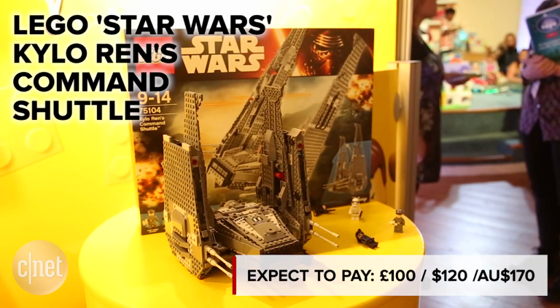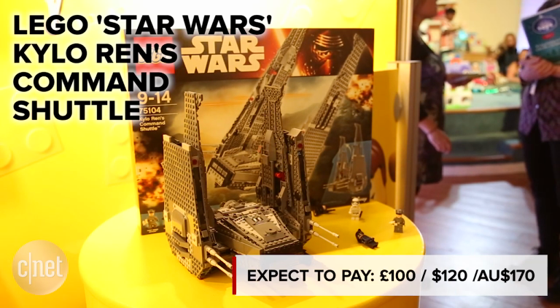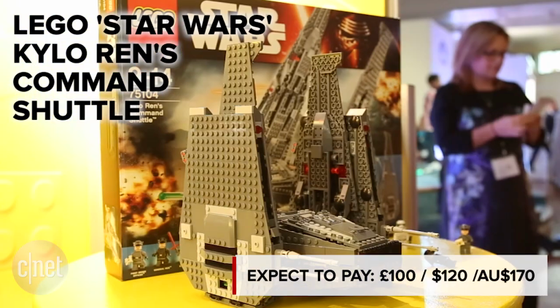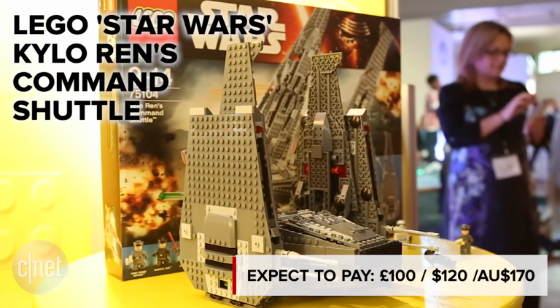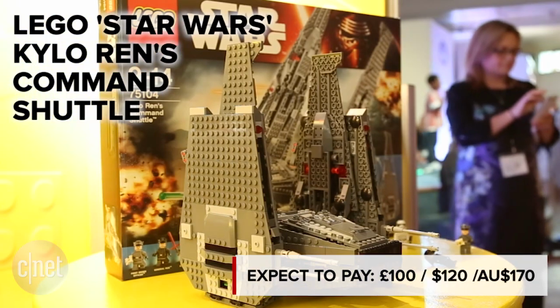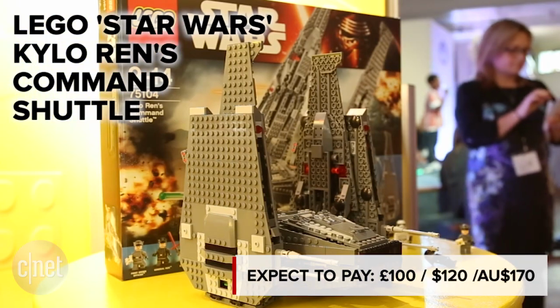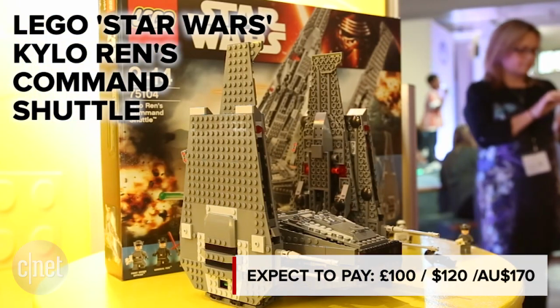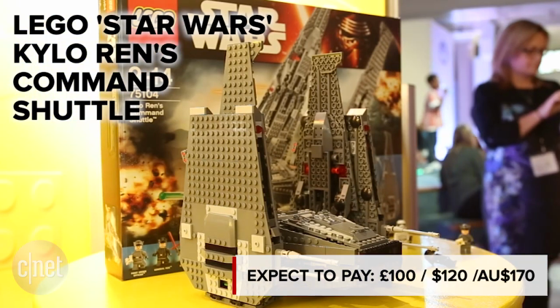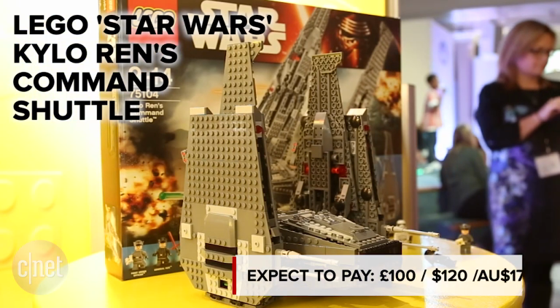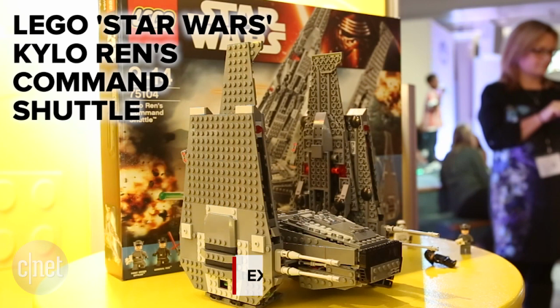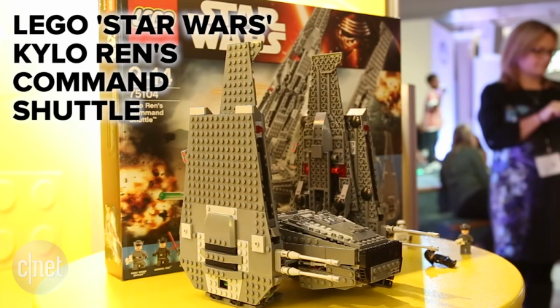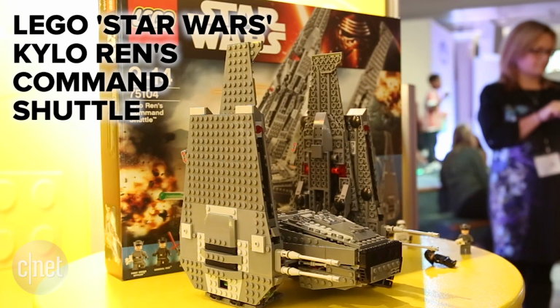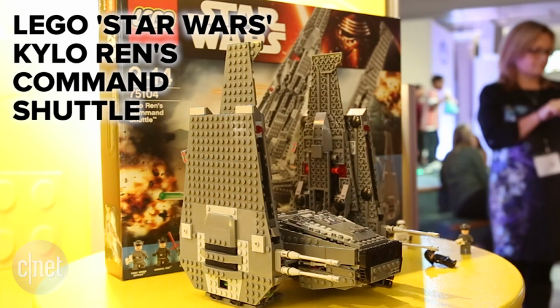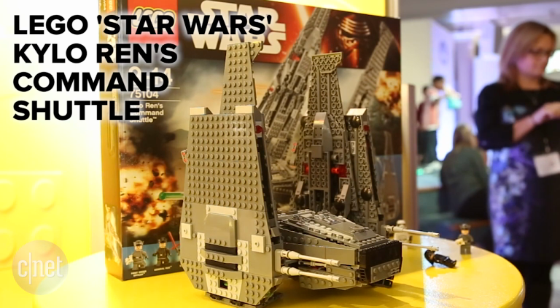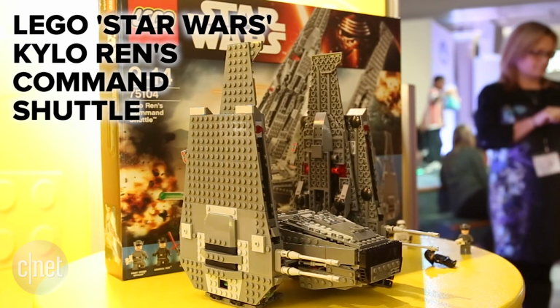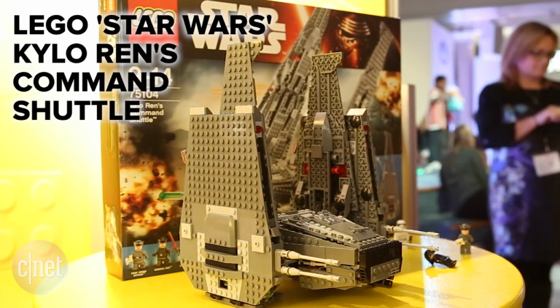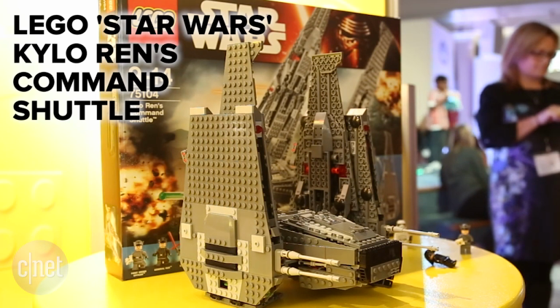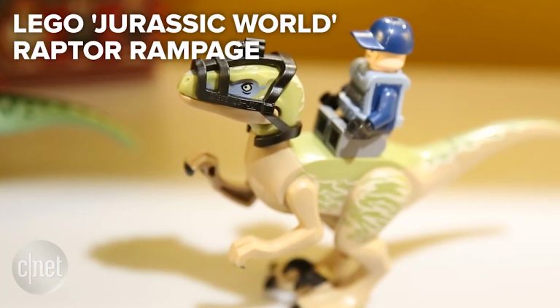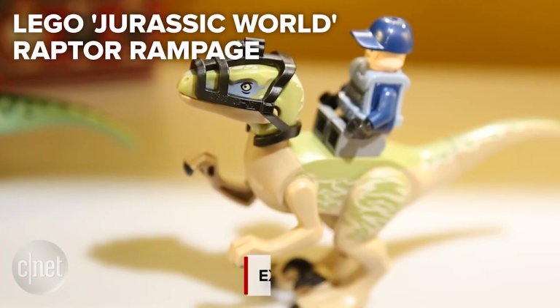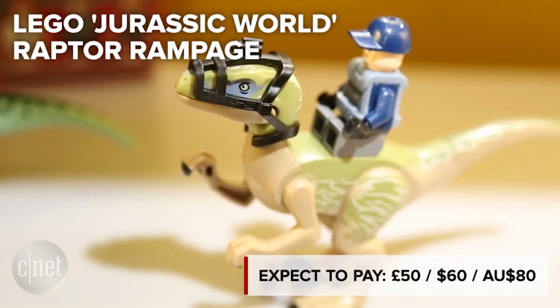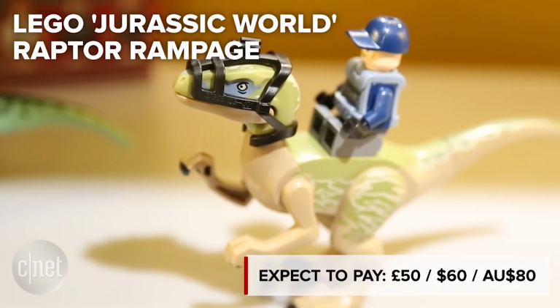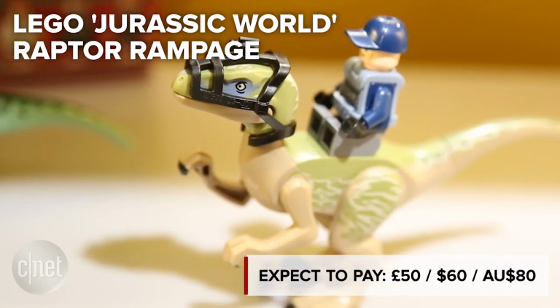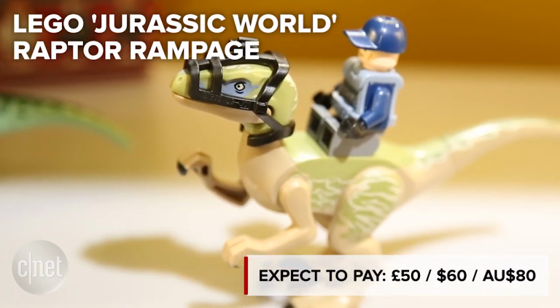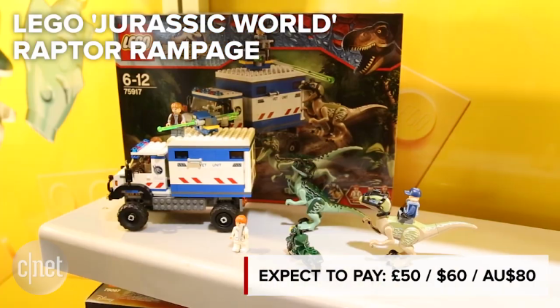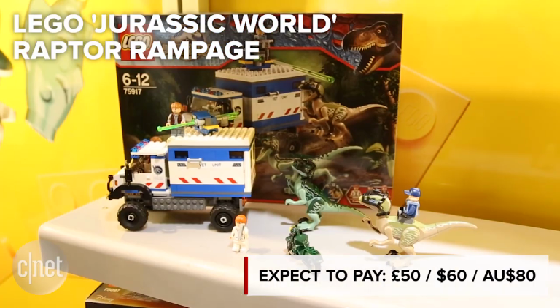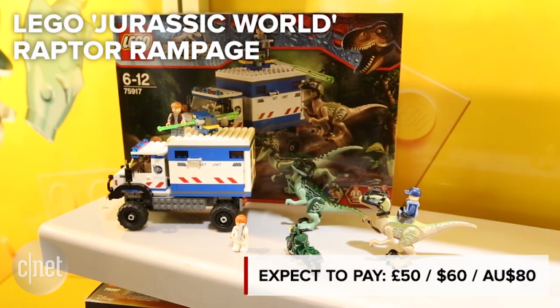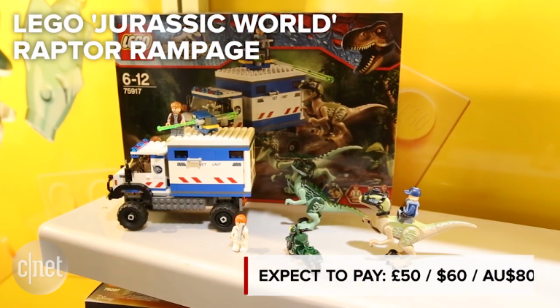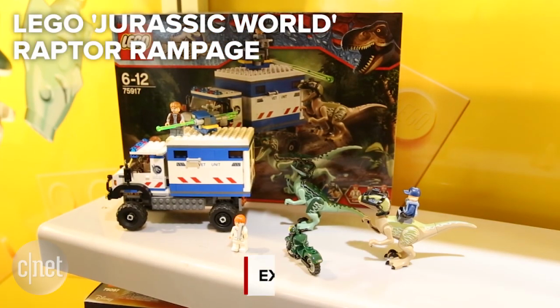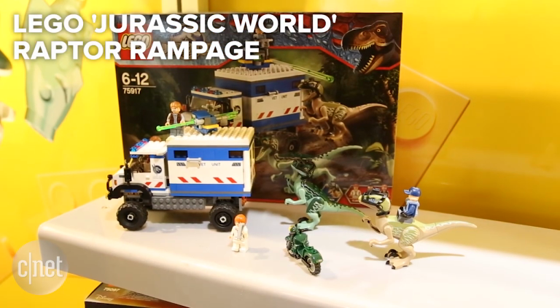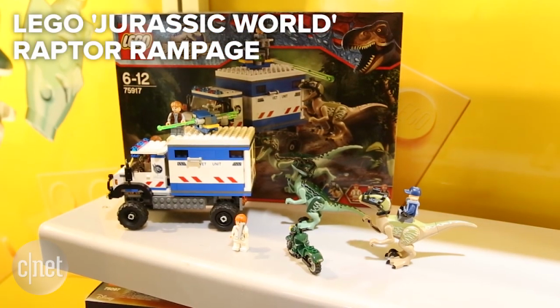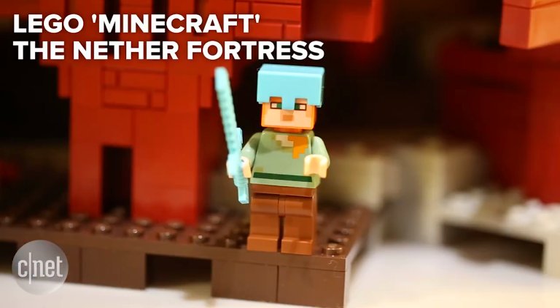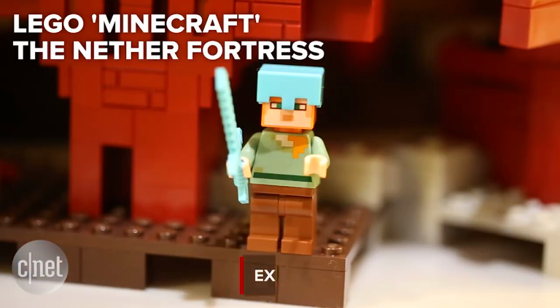This Christmas, keep an eye out for Kylo Ren's Command Shuttle from The Force Awakens, as well as sets based on Jurassic World and Minecraft.